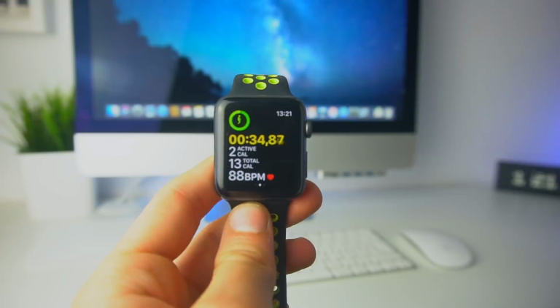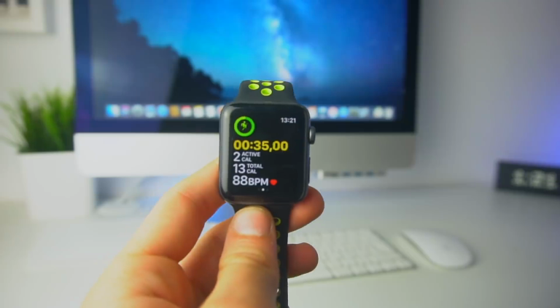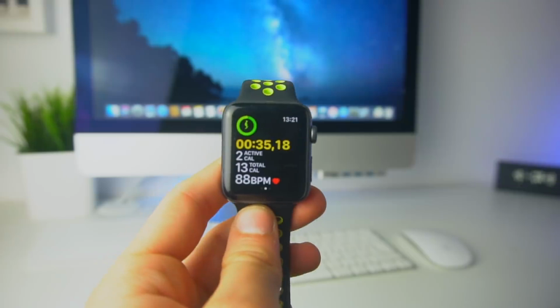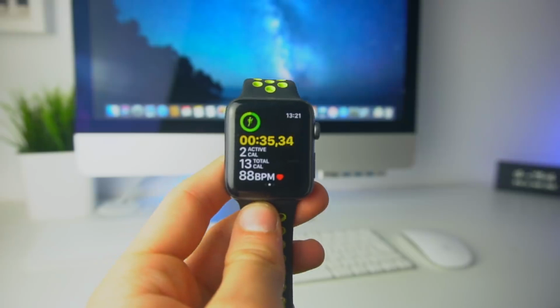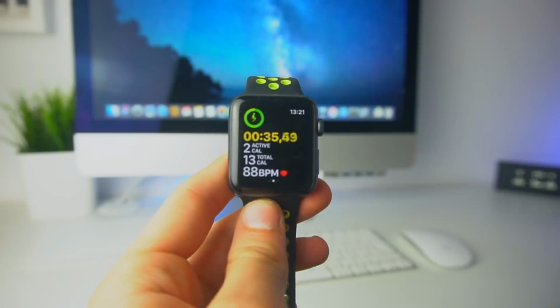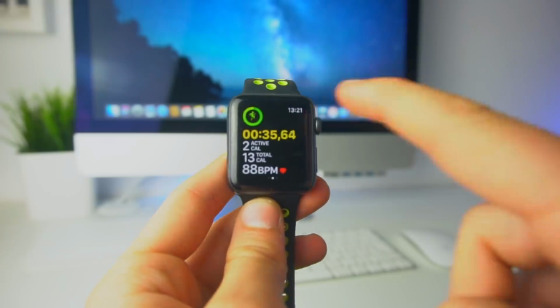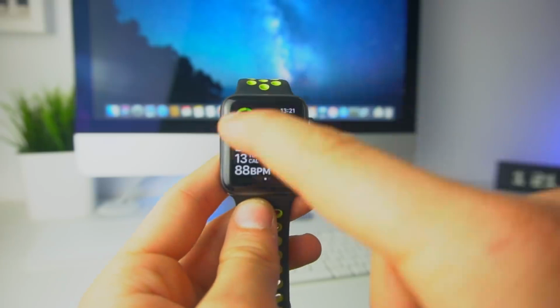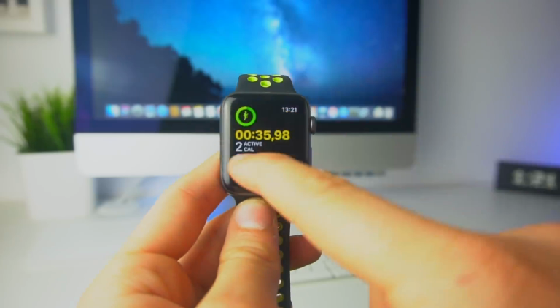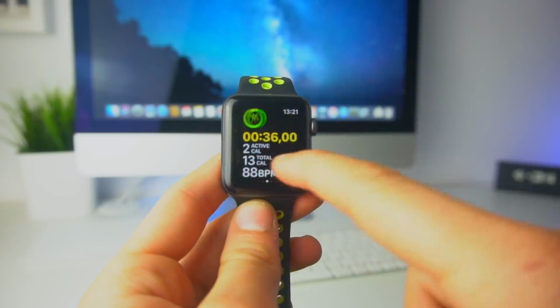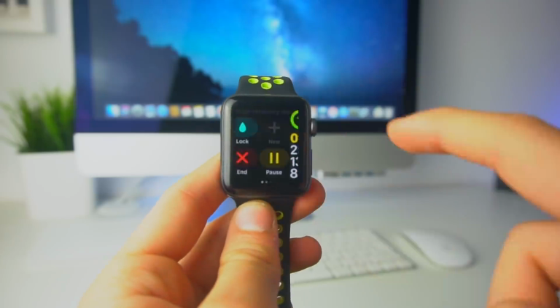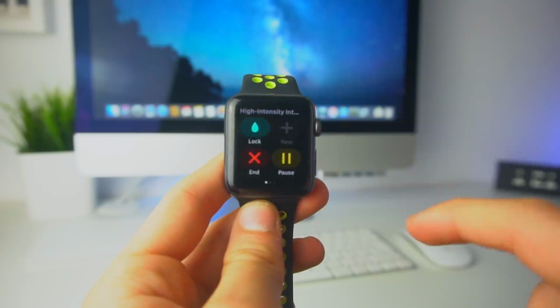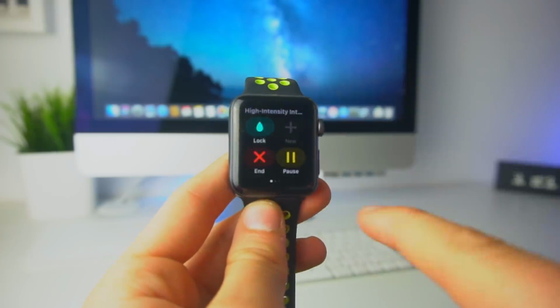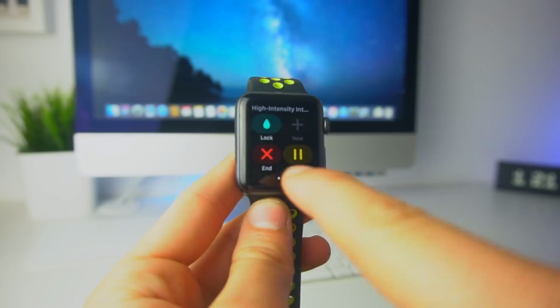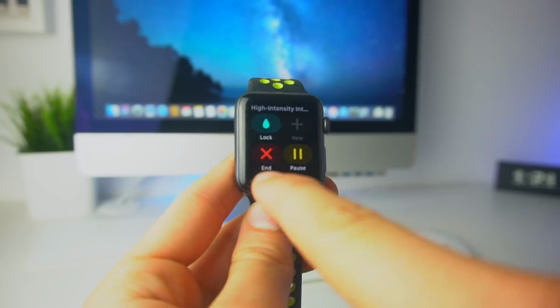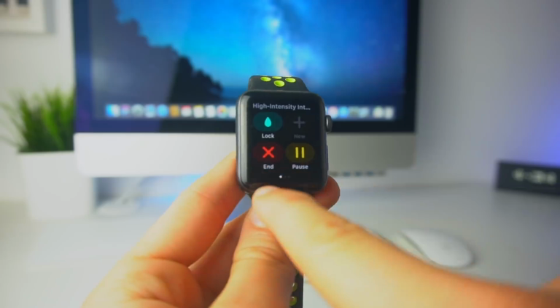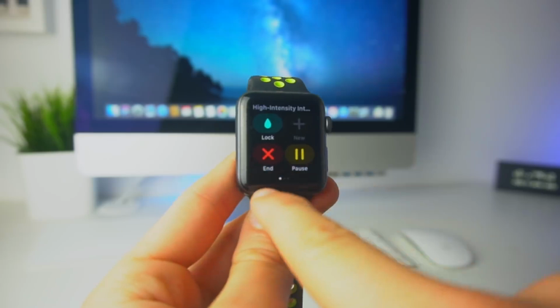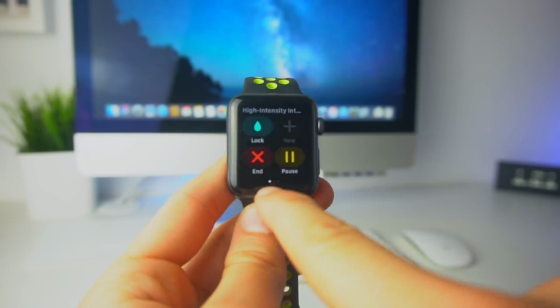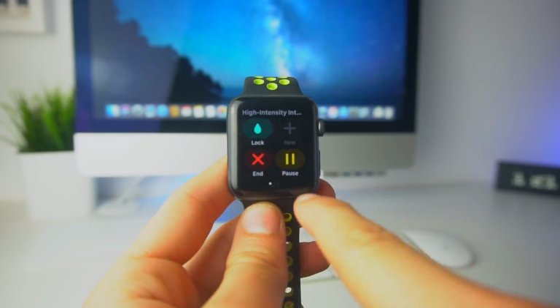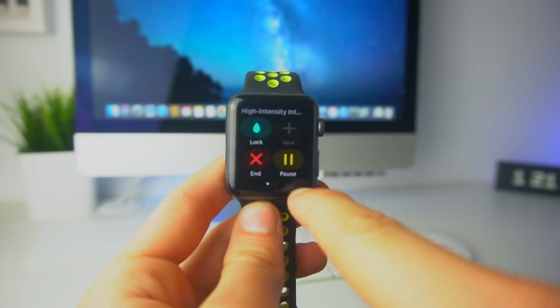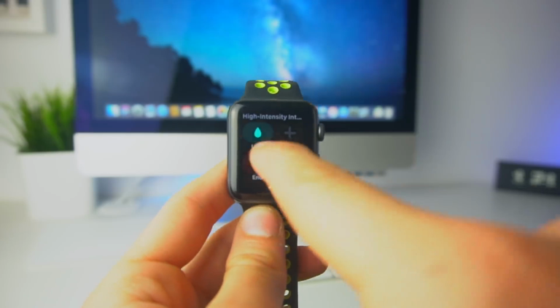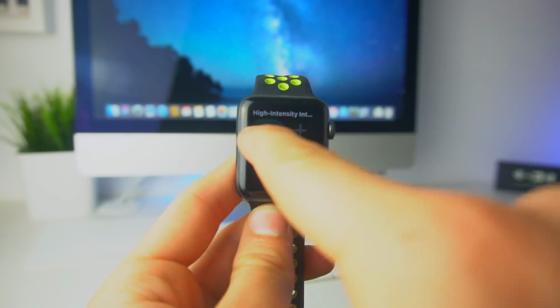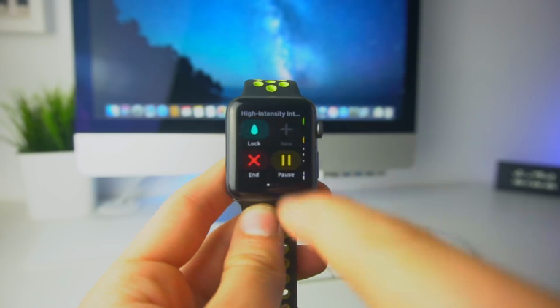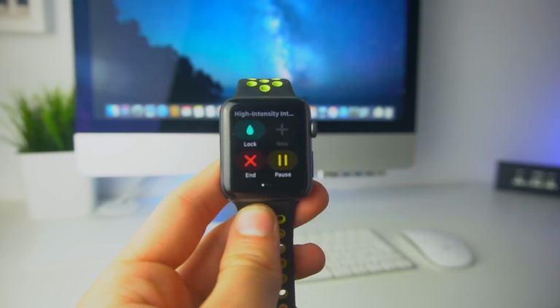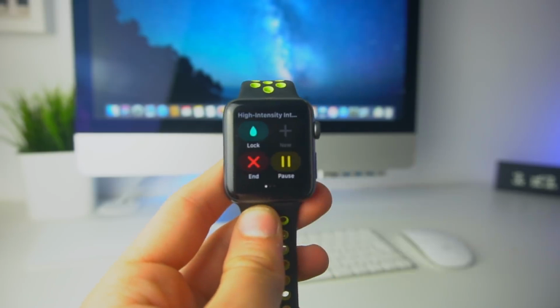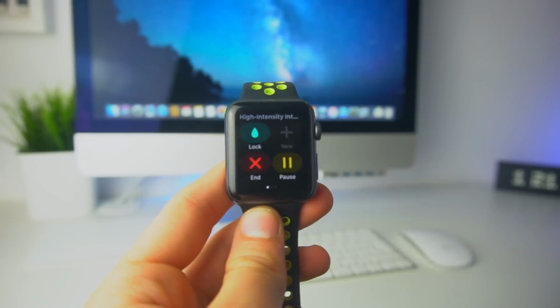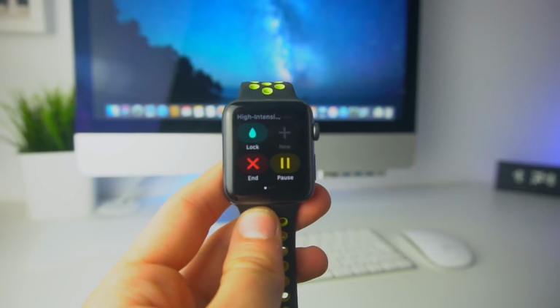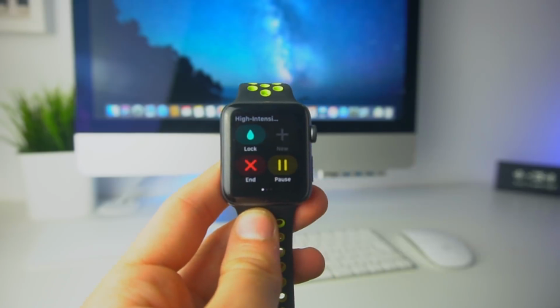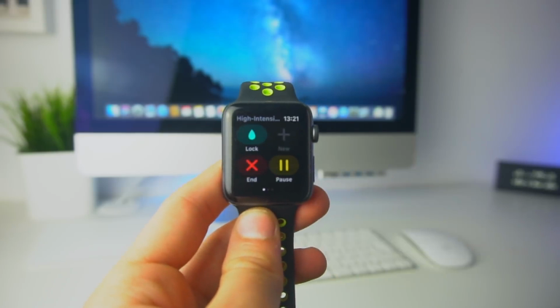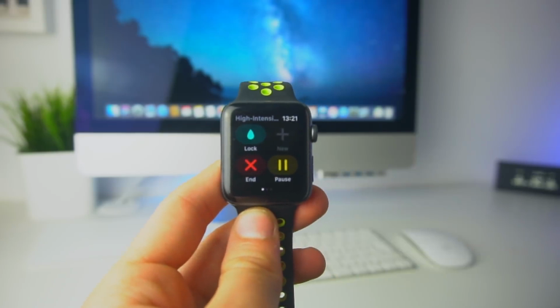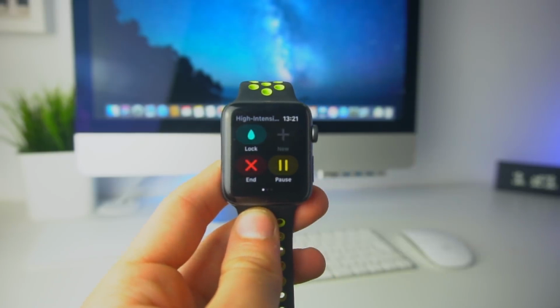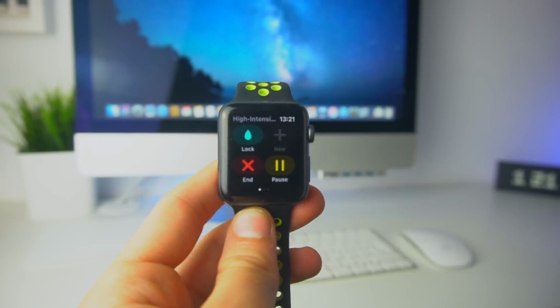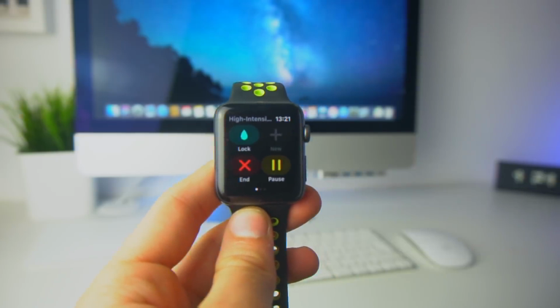Inside the workout app, if you swipe to the left, these icons right here have been slightly redesigned.